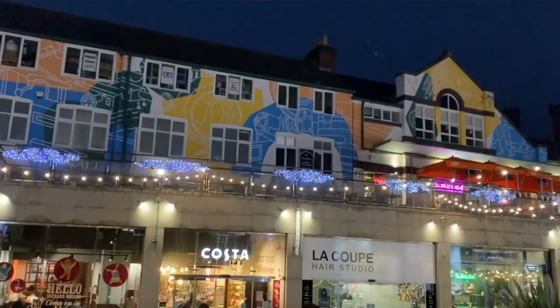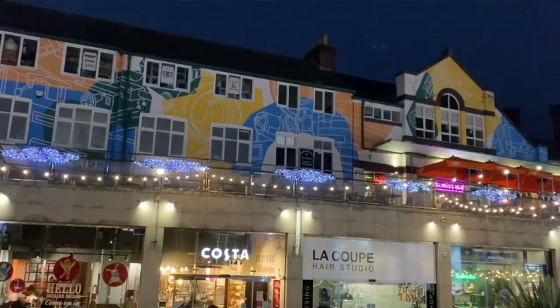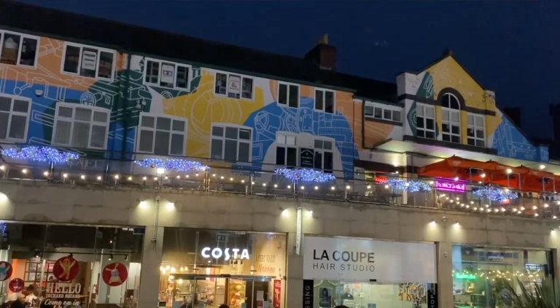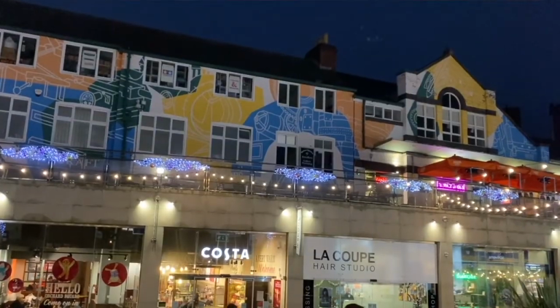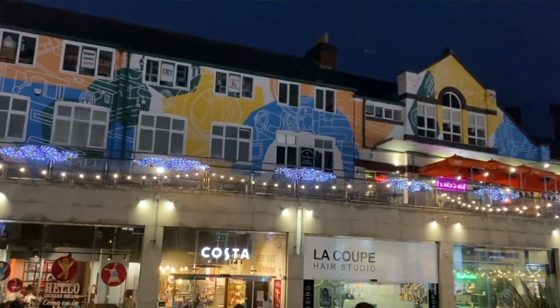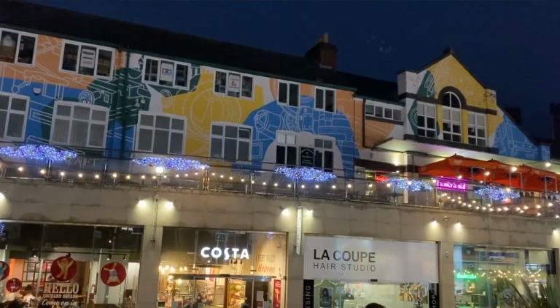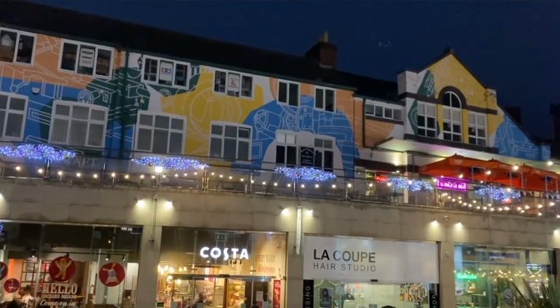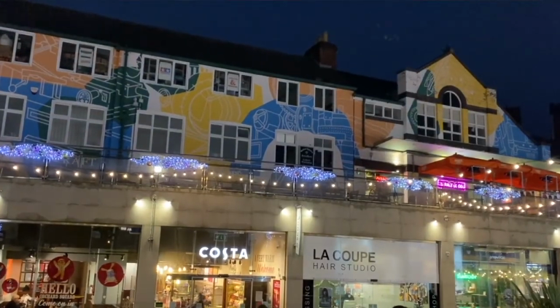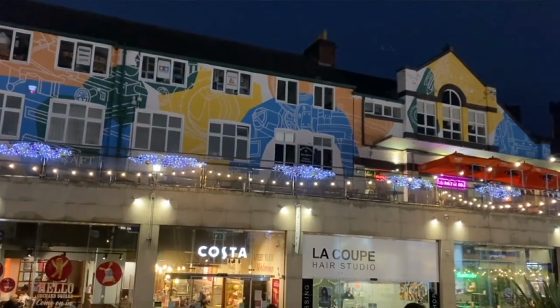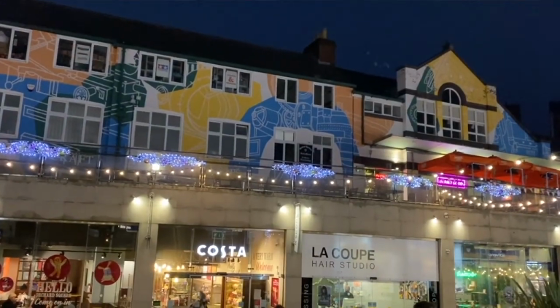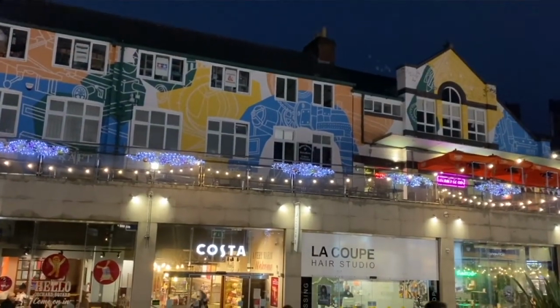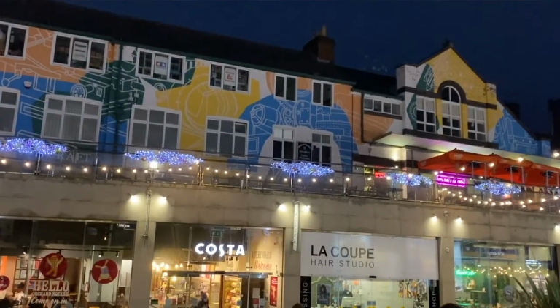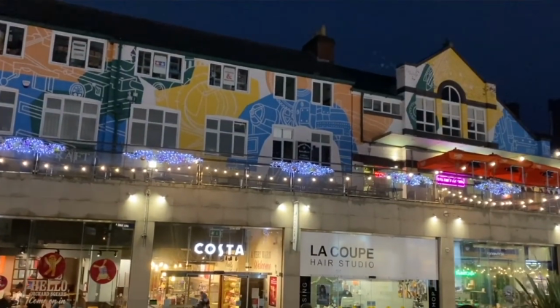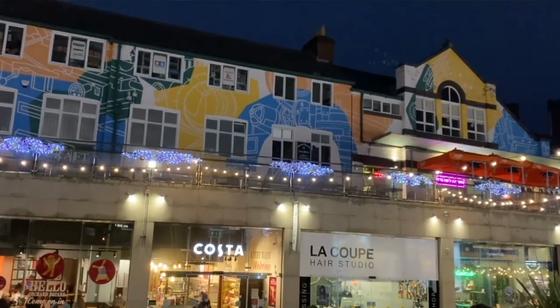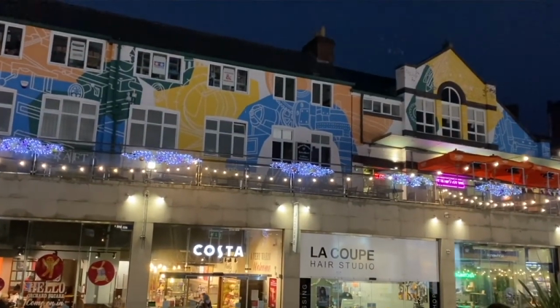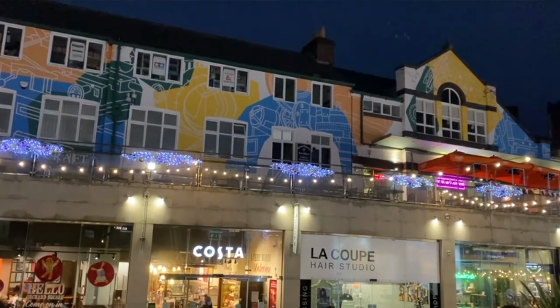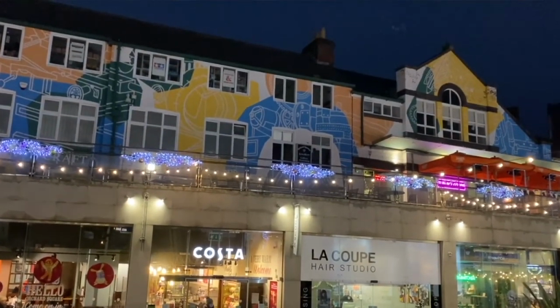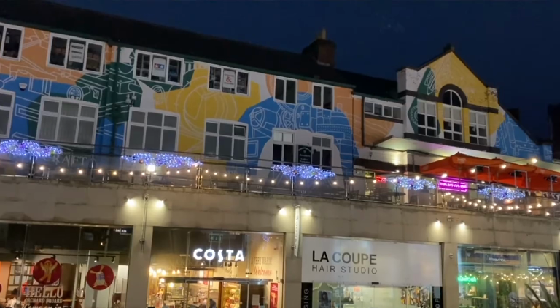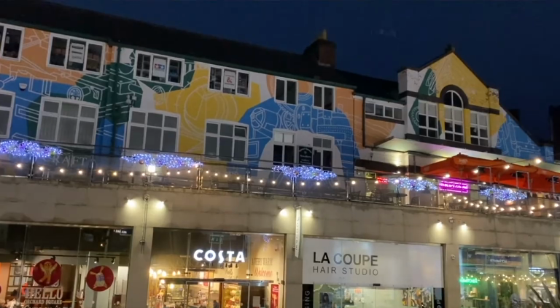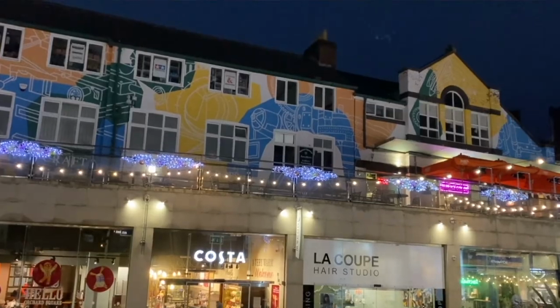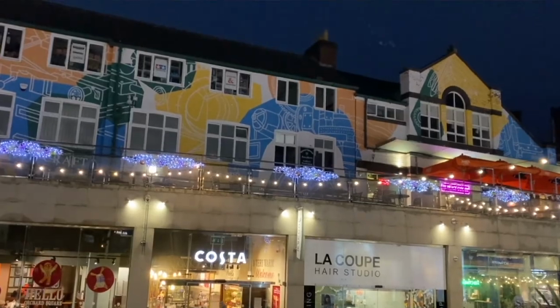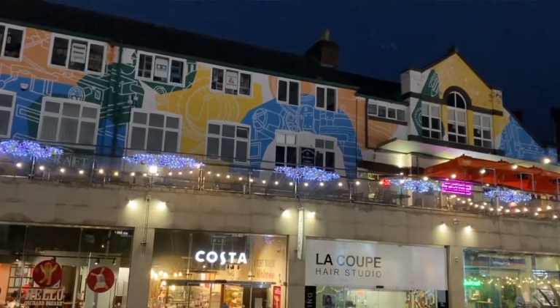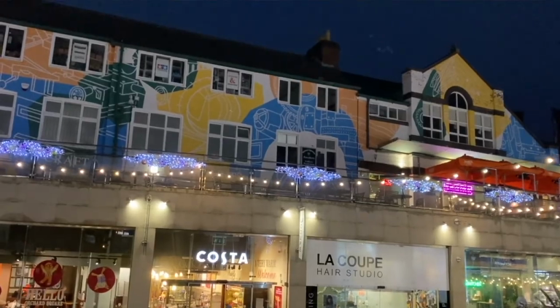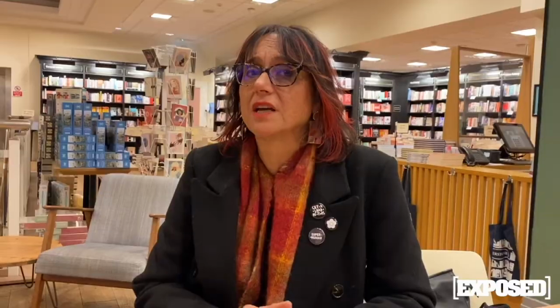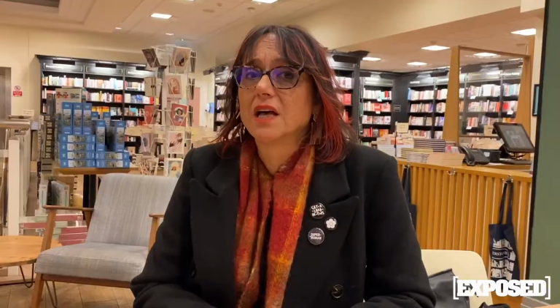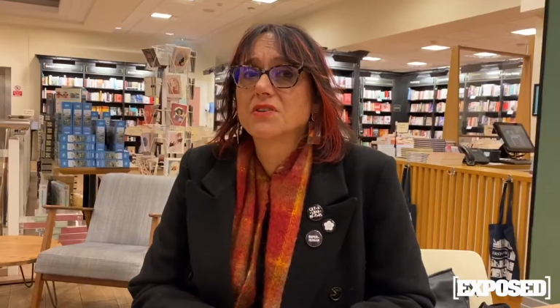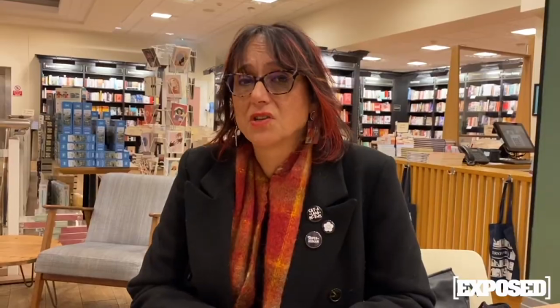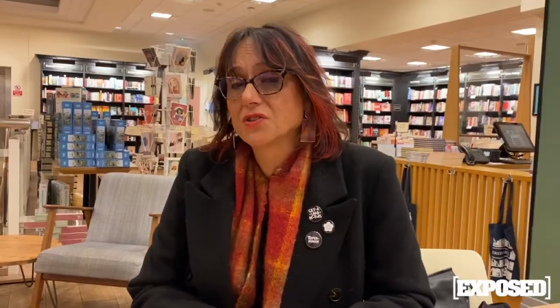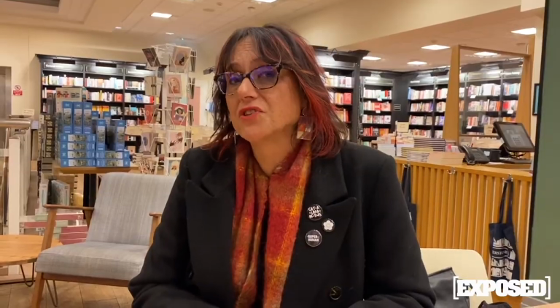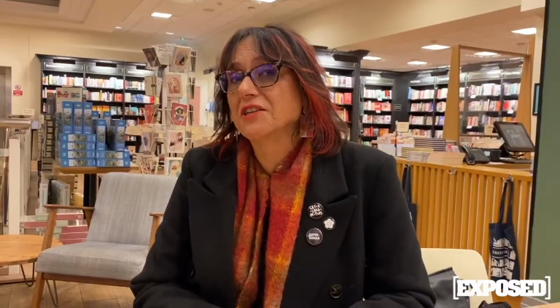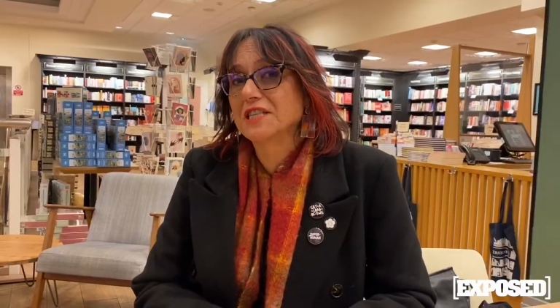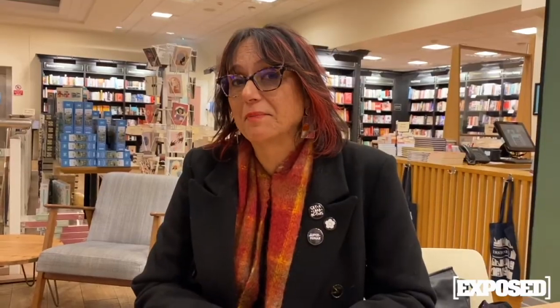All I'd say is give Orchard Square another look this Christmas, and also for next year — there are a lot of changes happening.